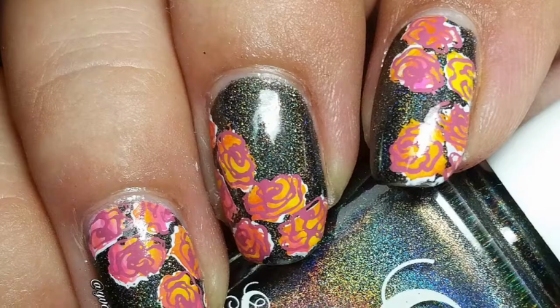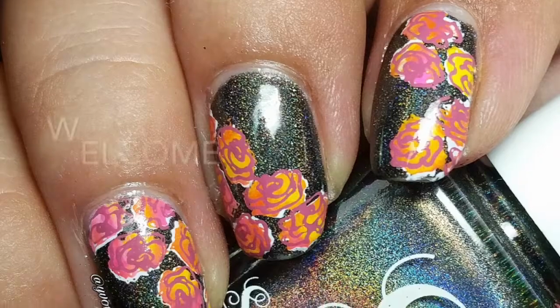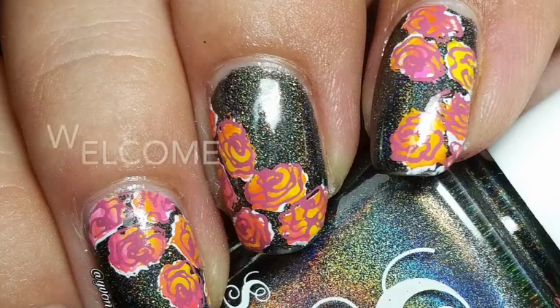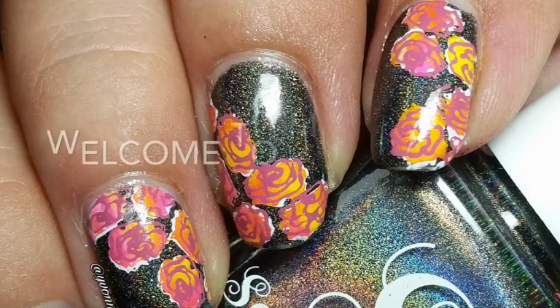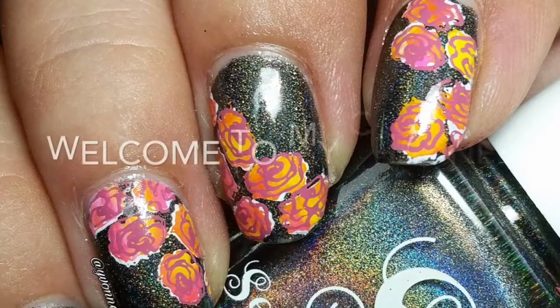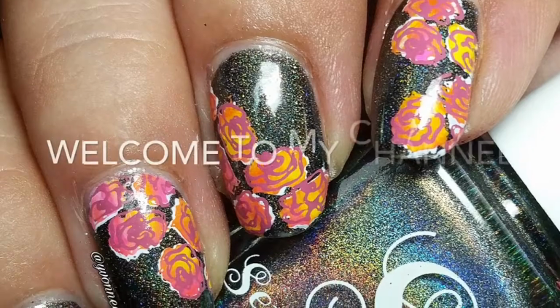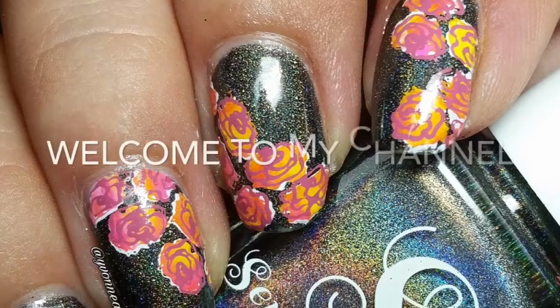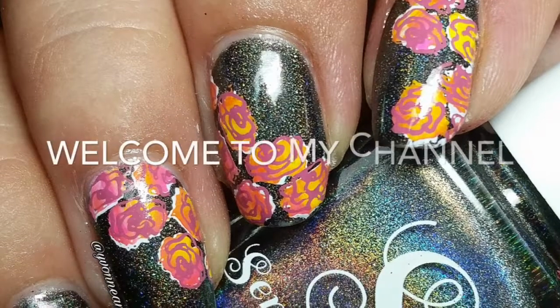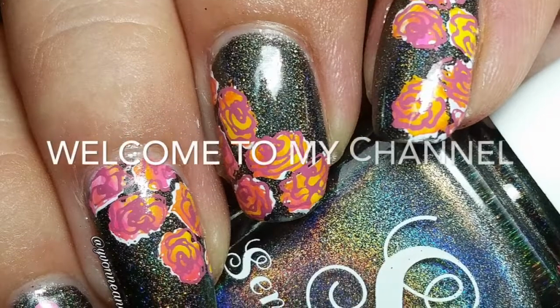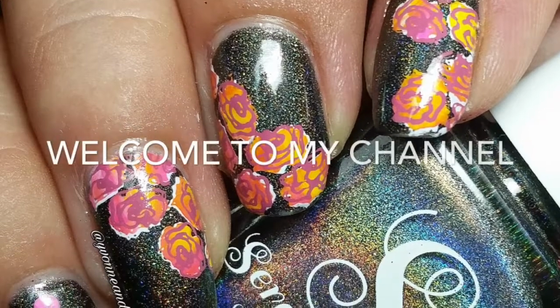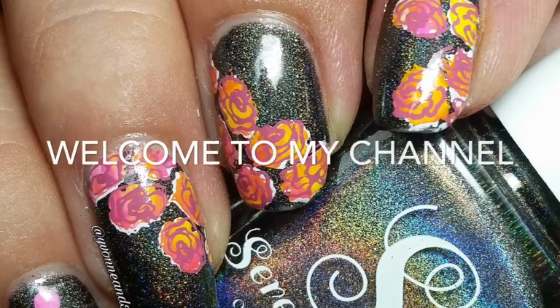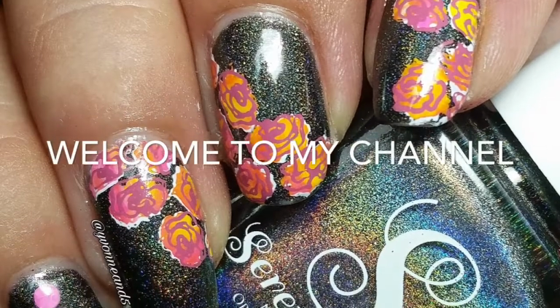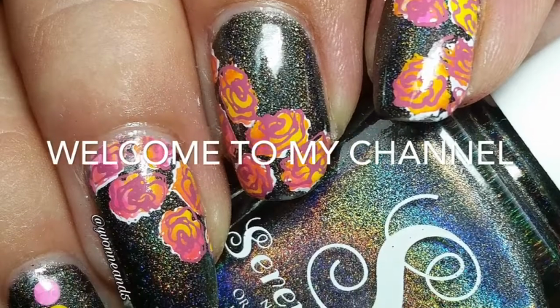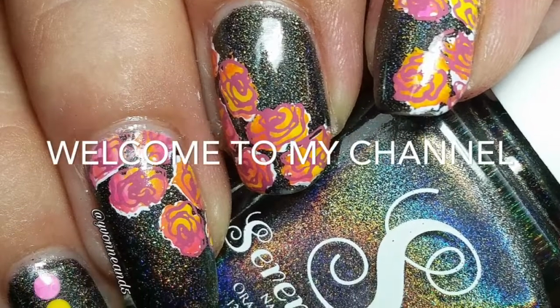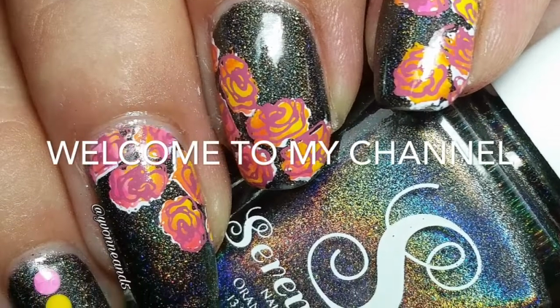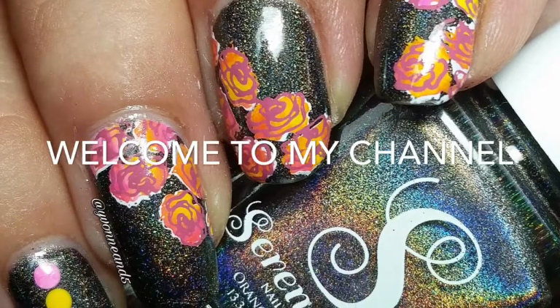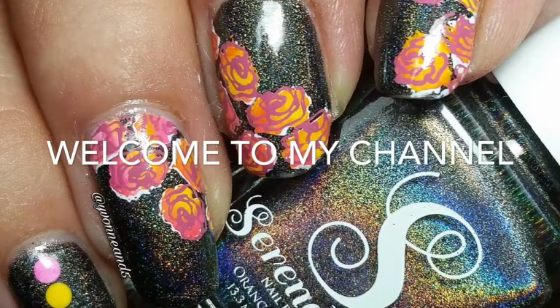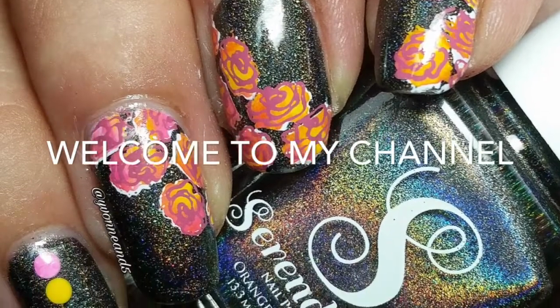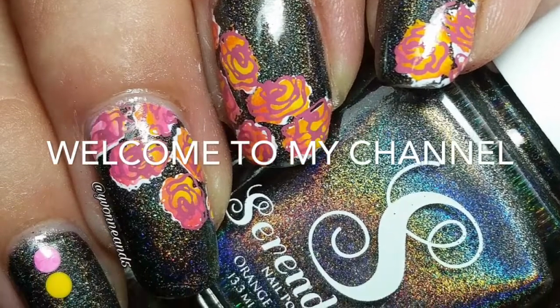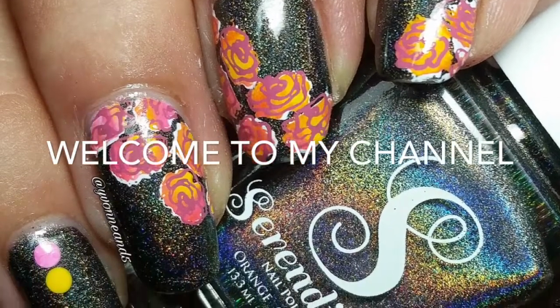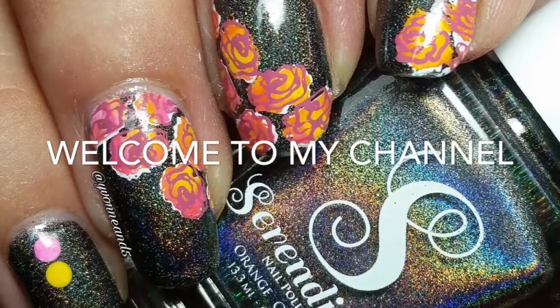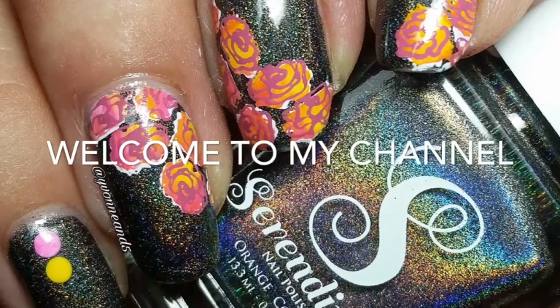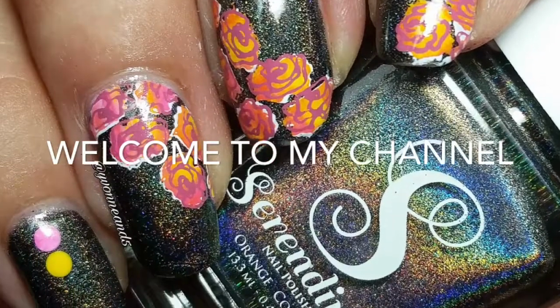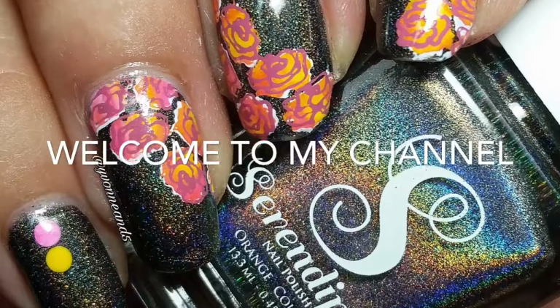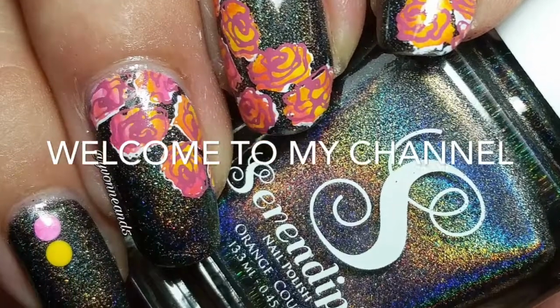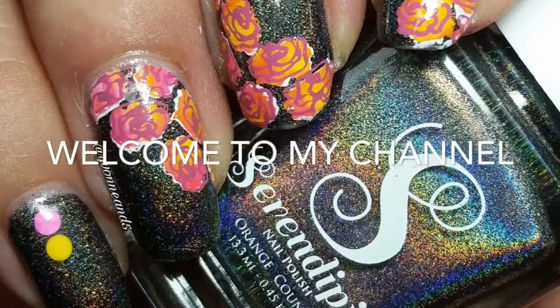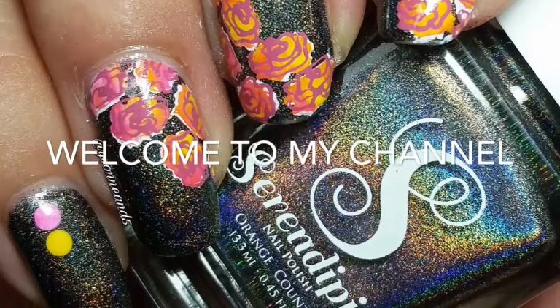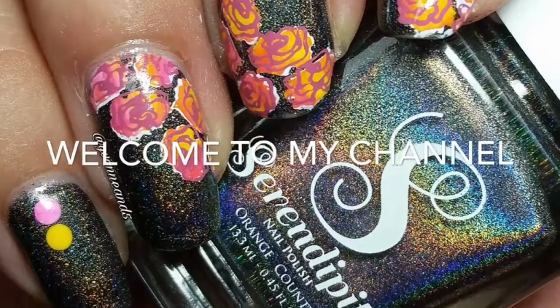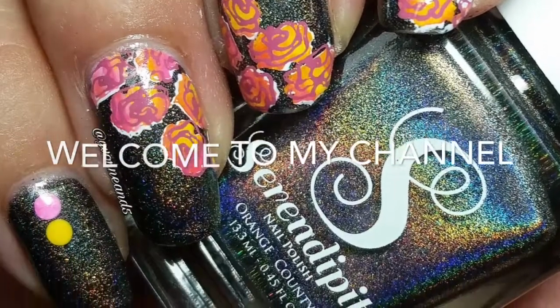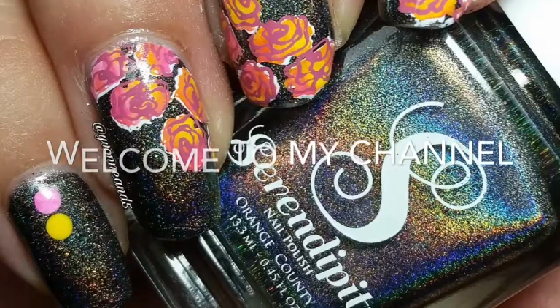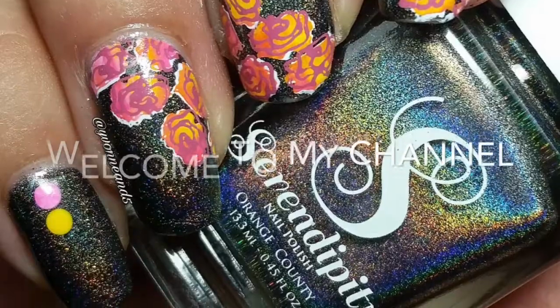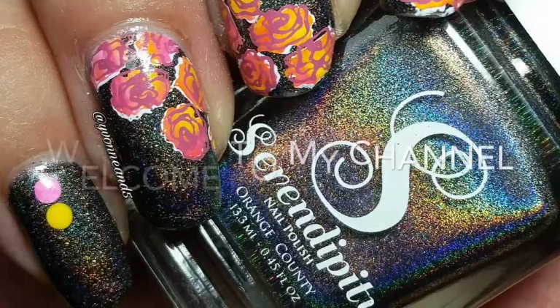Hi everyone, welcome back to my channel. Today I have a super quick flower tutorial.